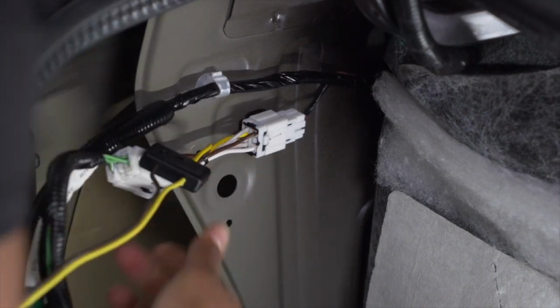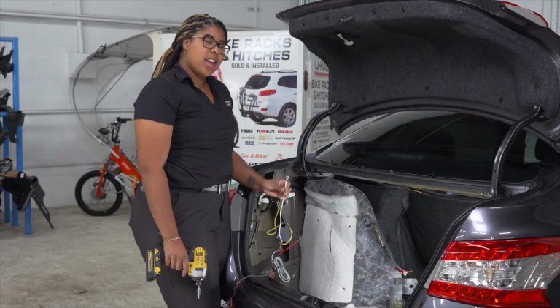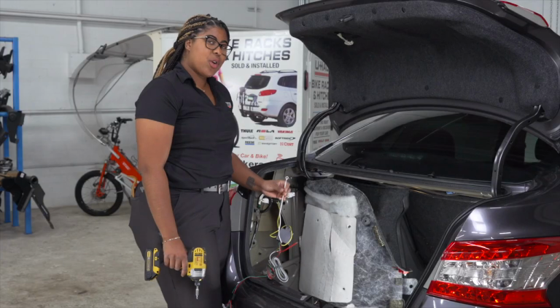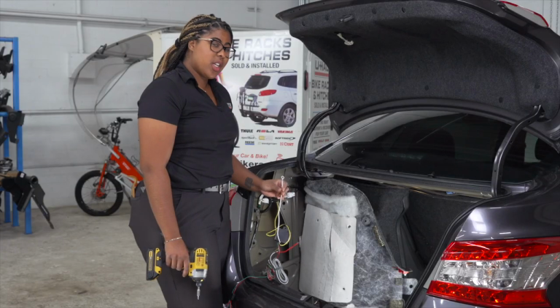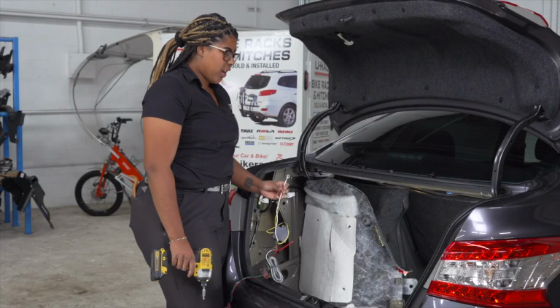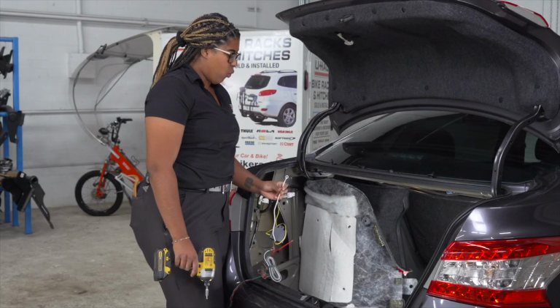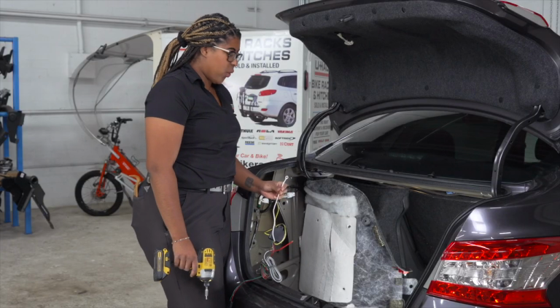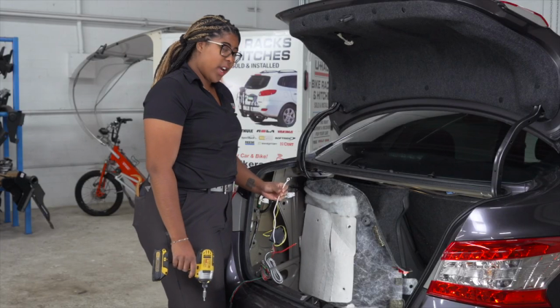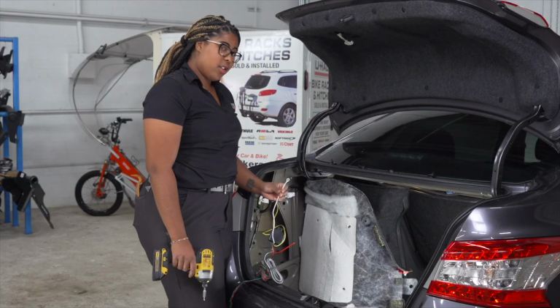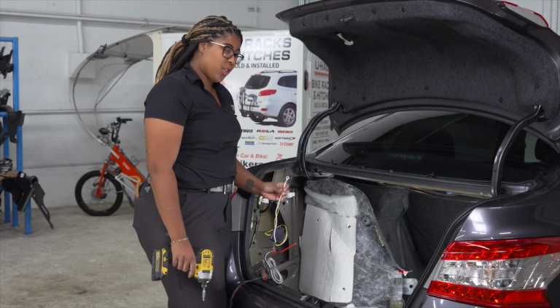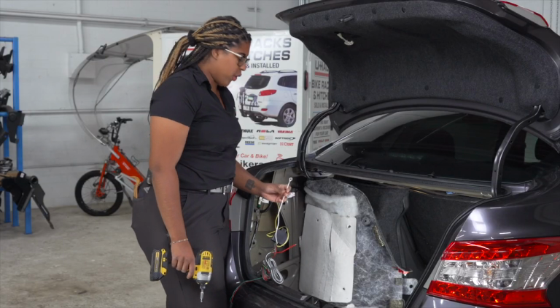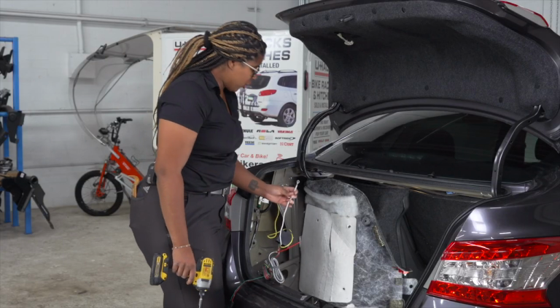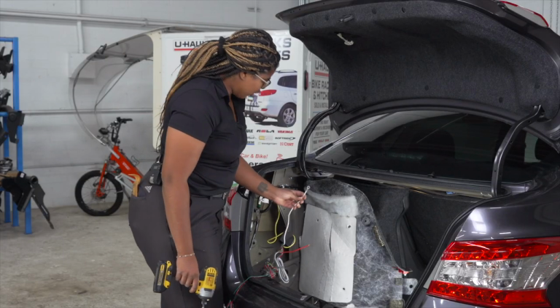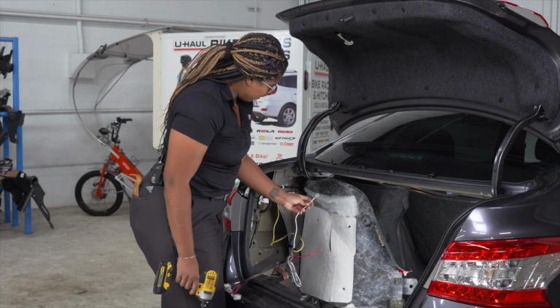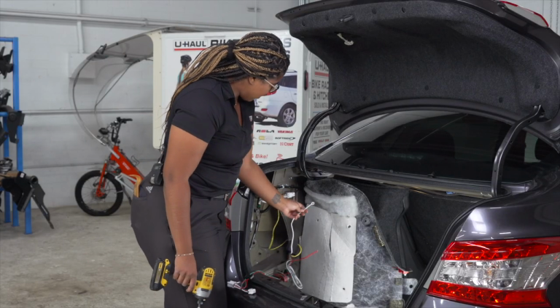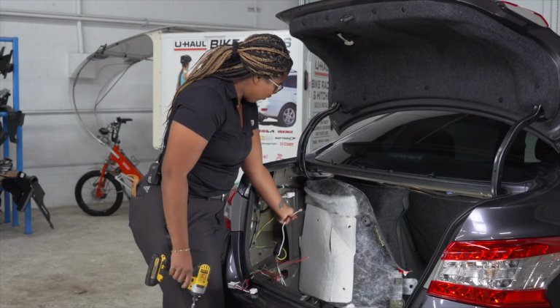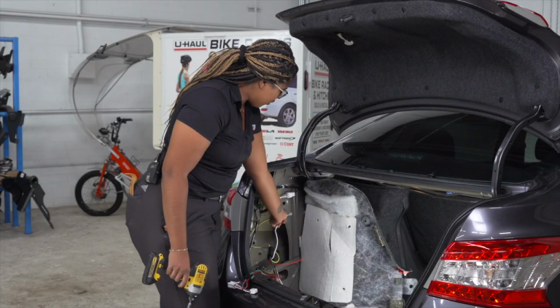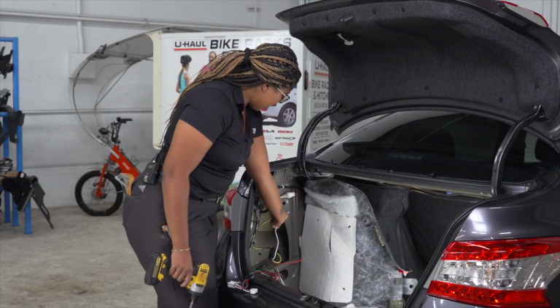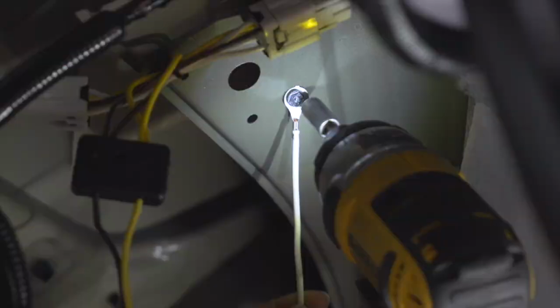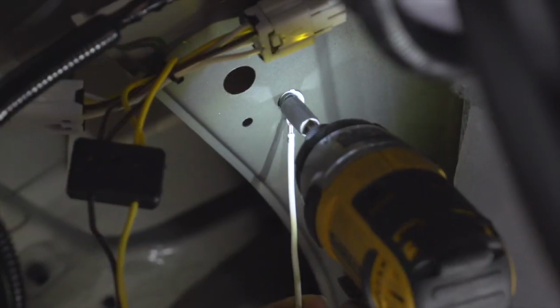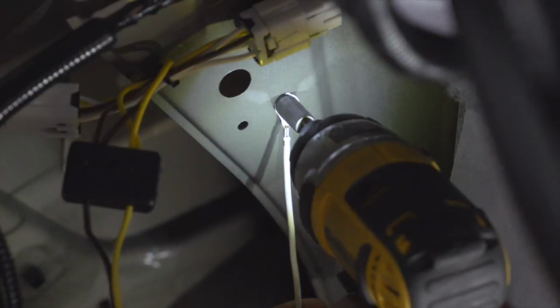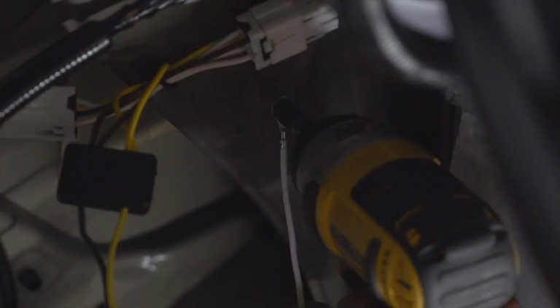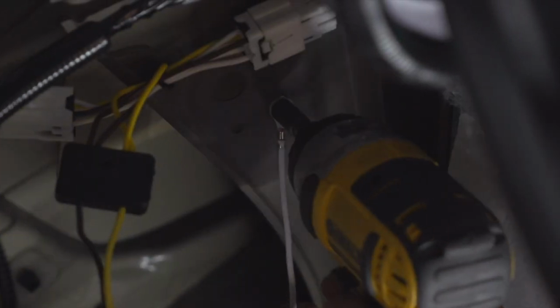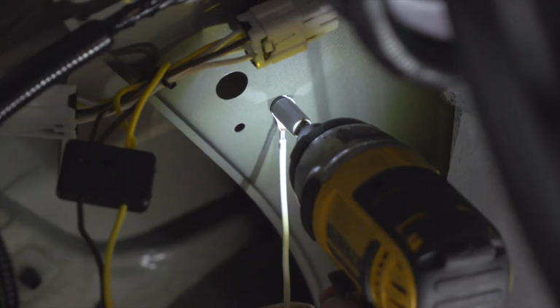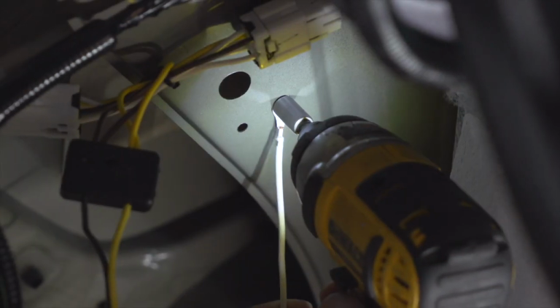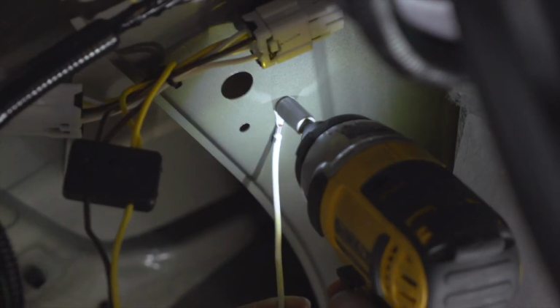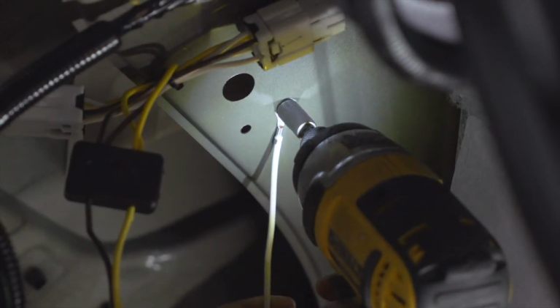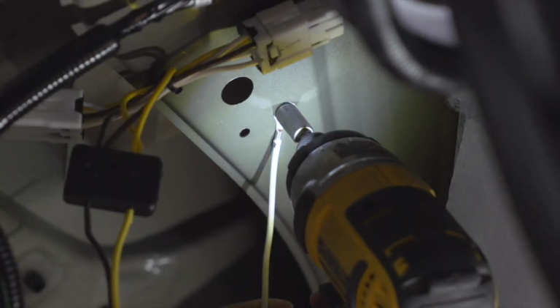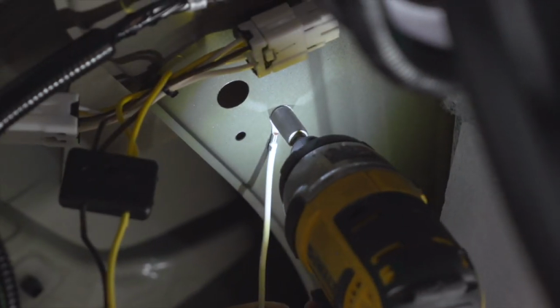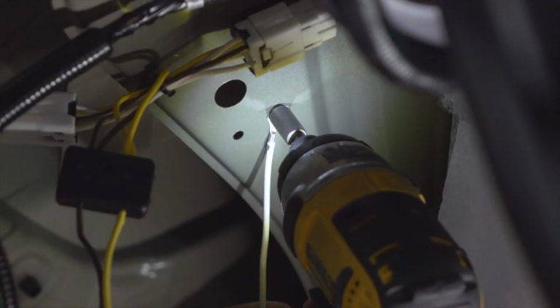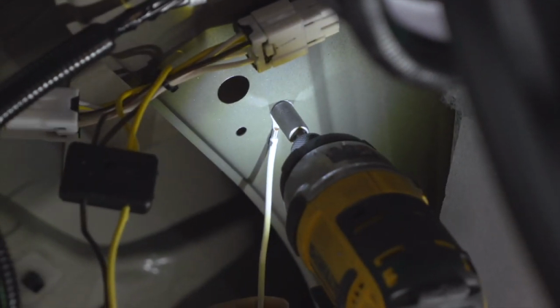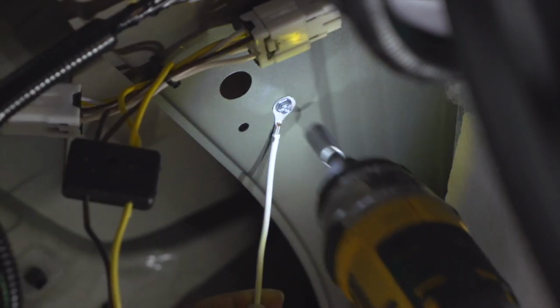Now we're going to take our white wire with our ring terminal and ground it under the wiring harness using our self-tapping screw.